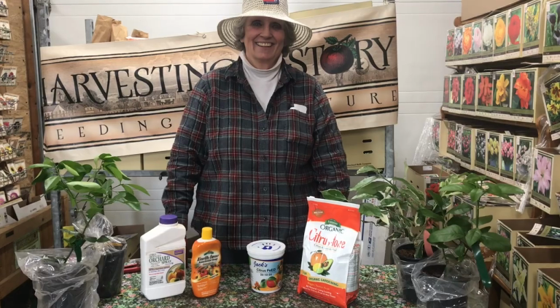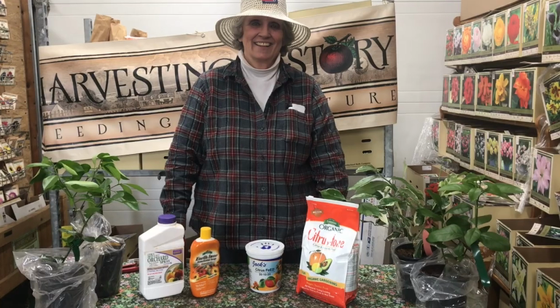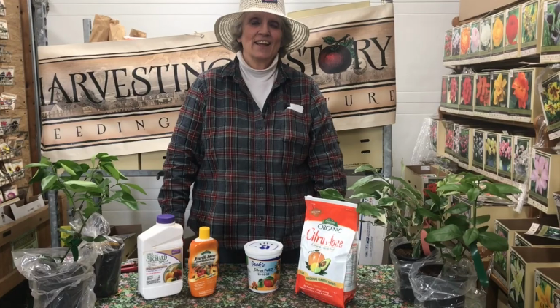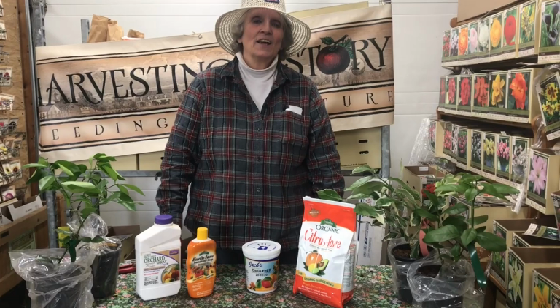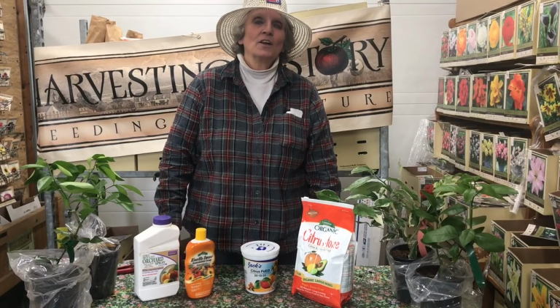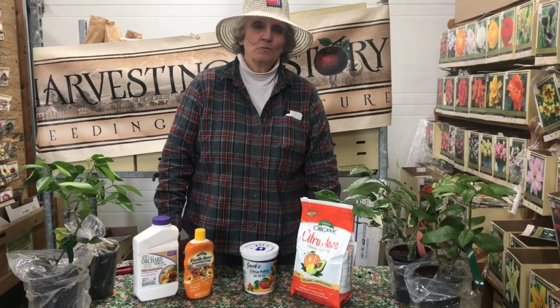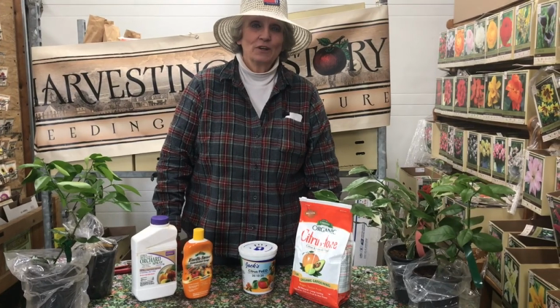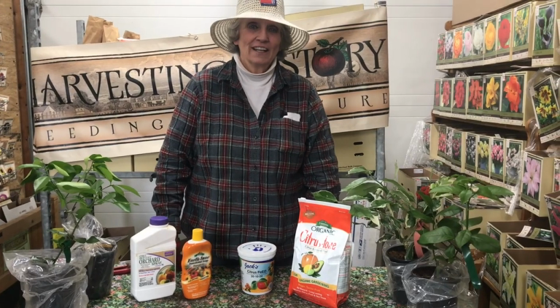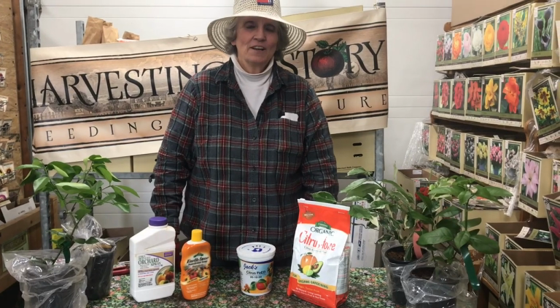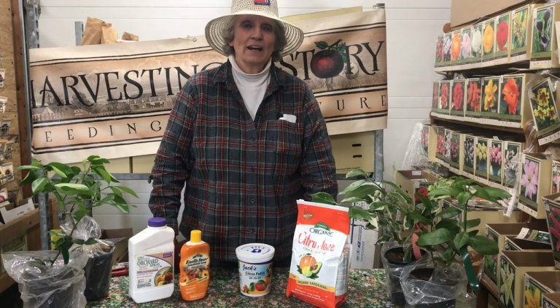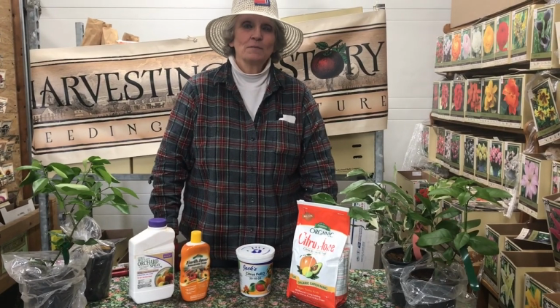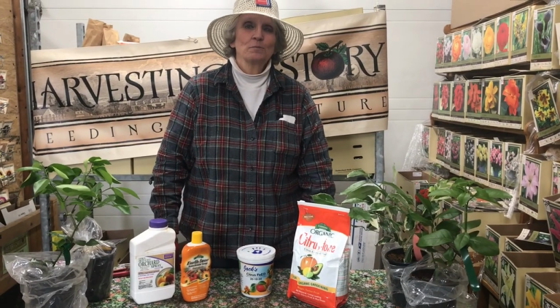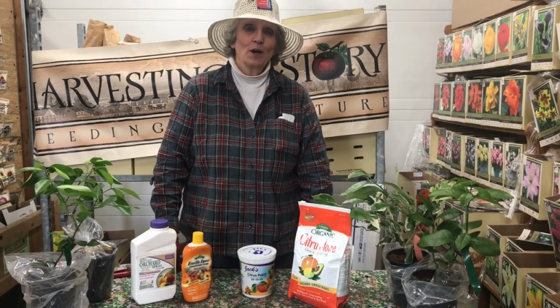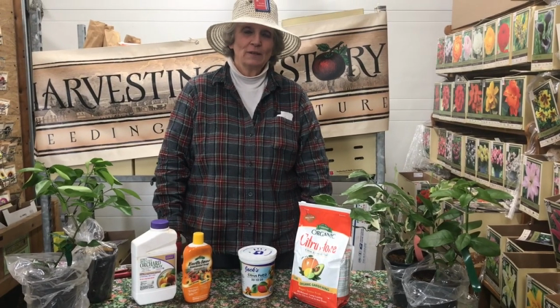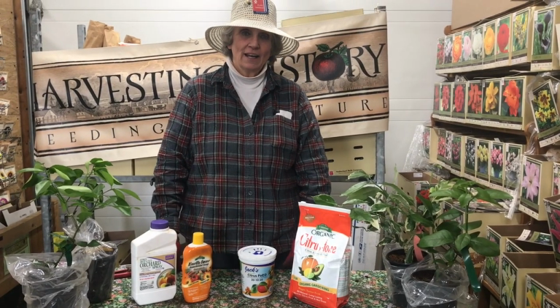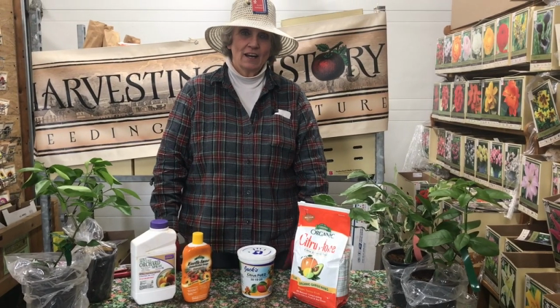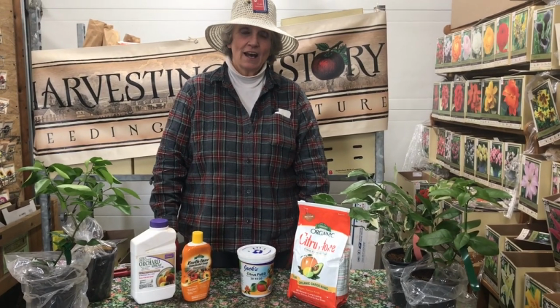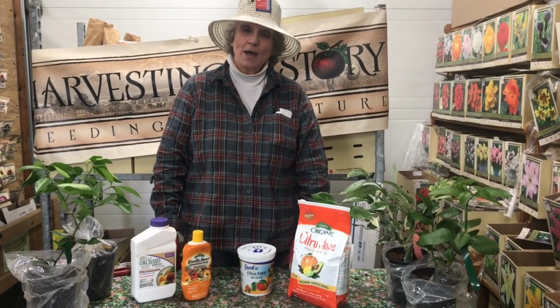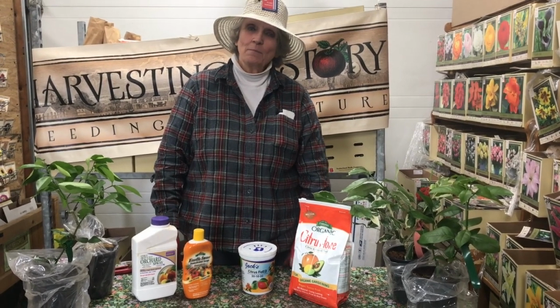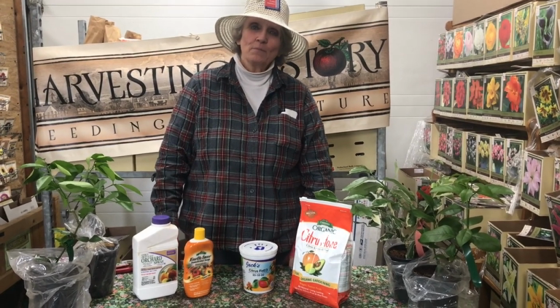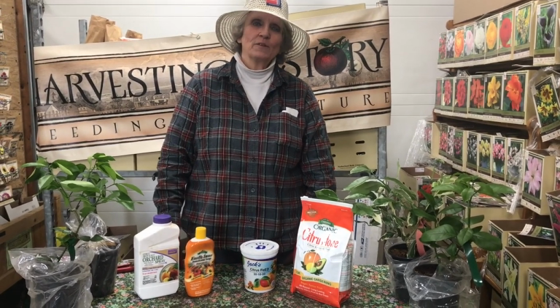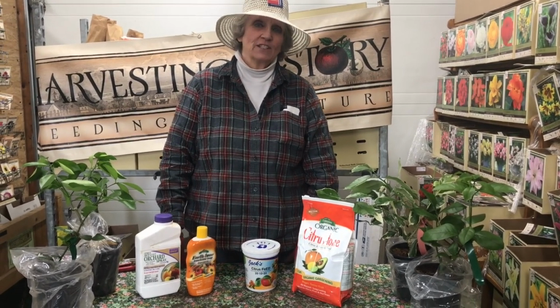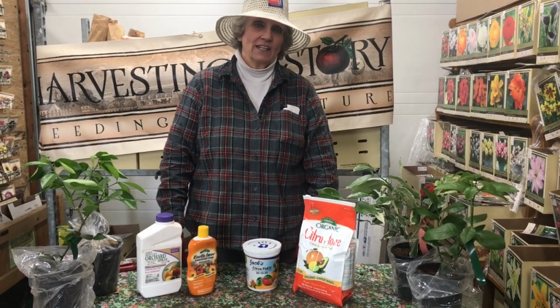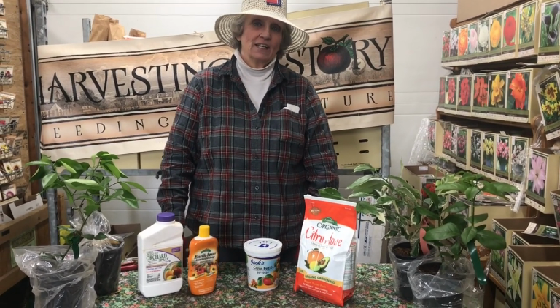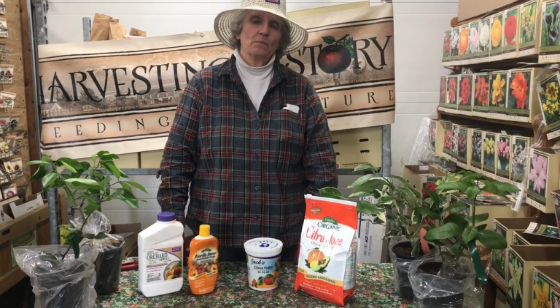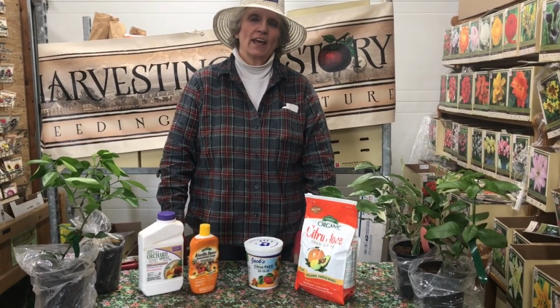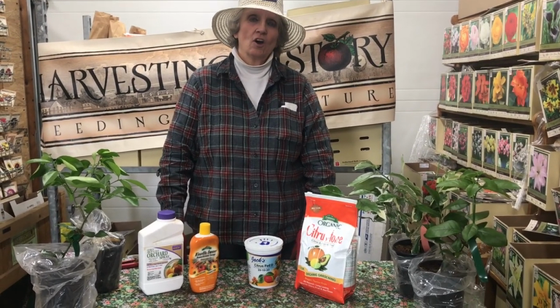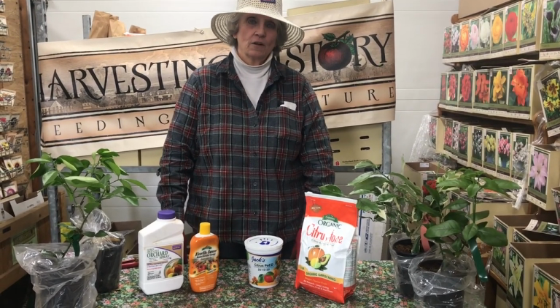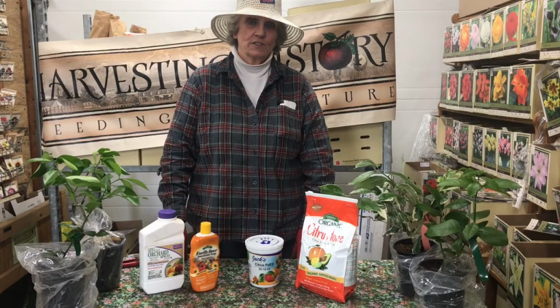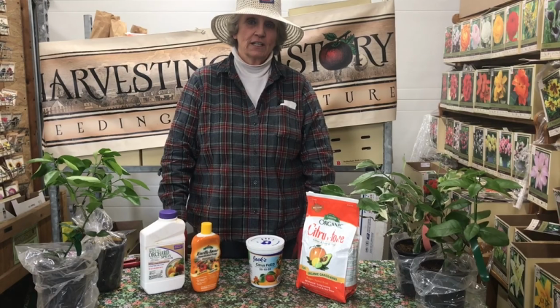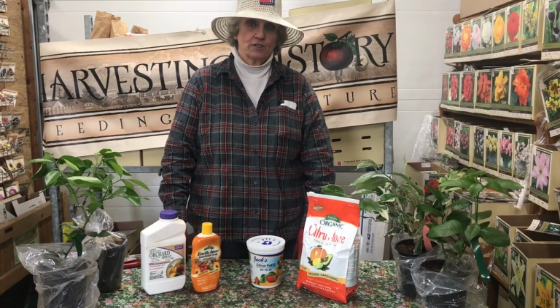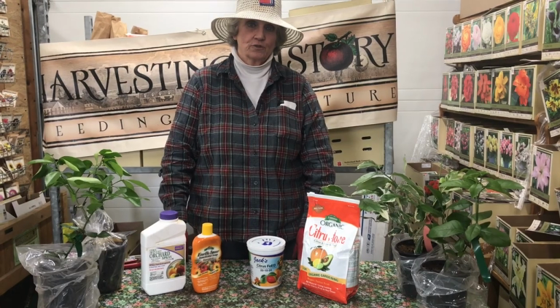Good morning. My name is Barb Molera. I'm a member of the team at Harvesting History.